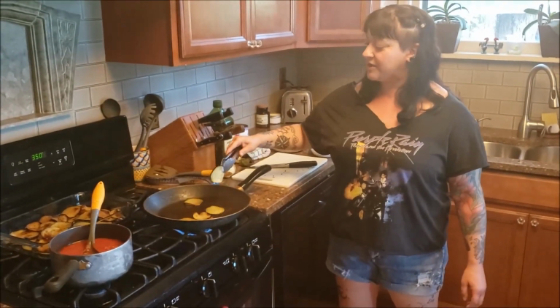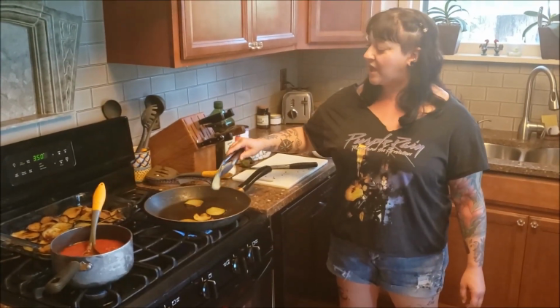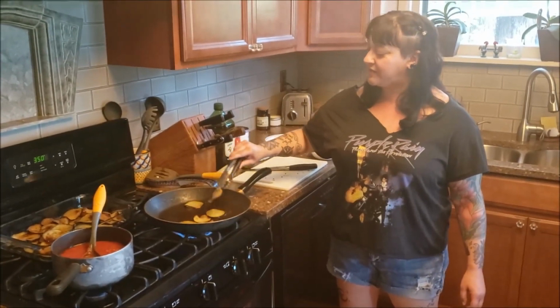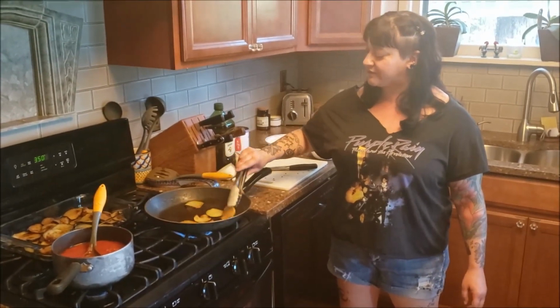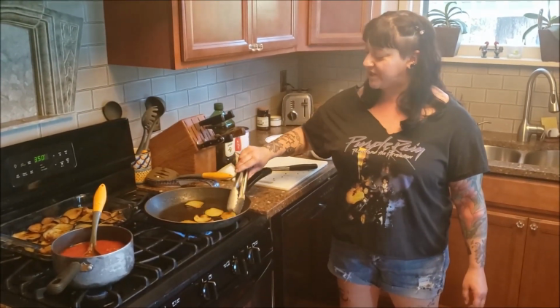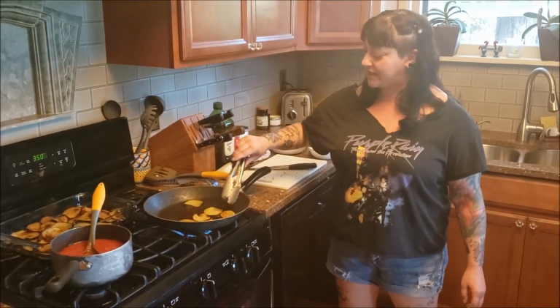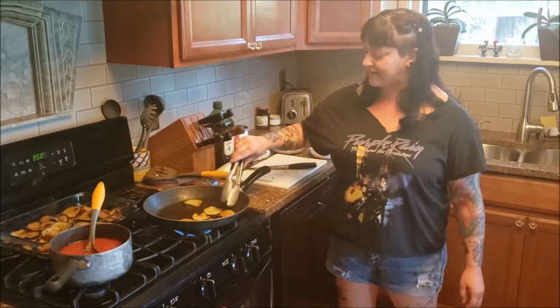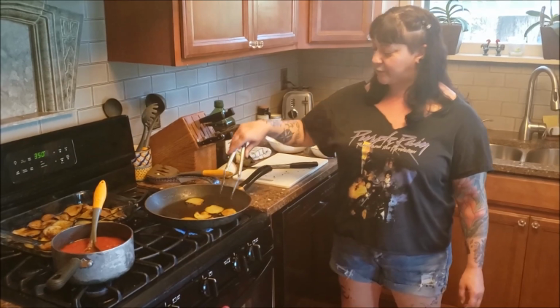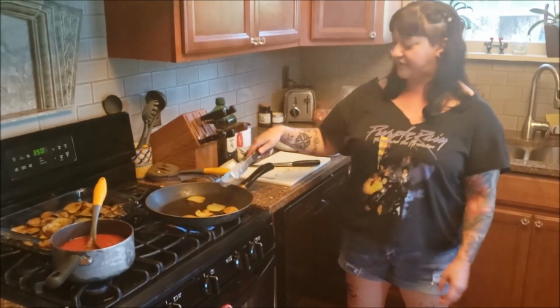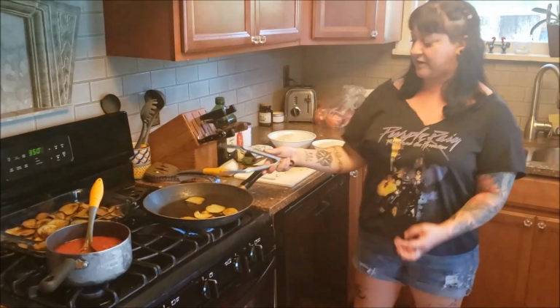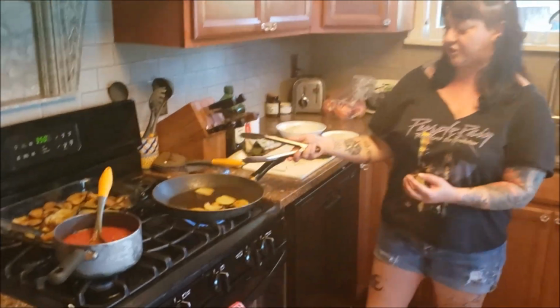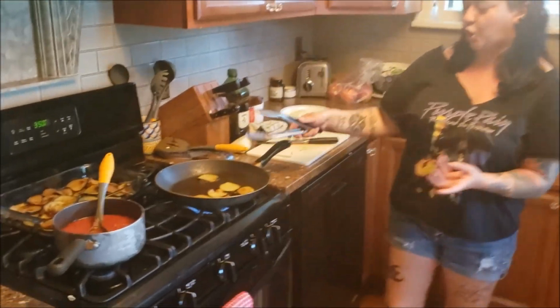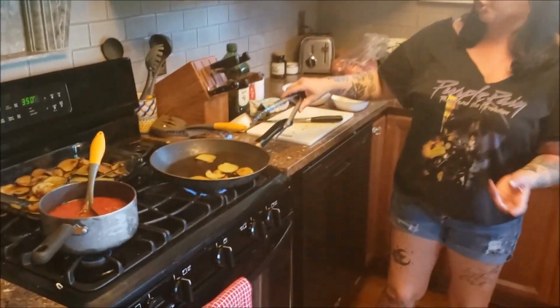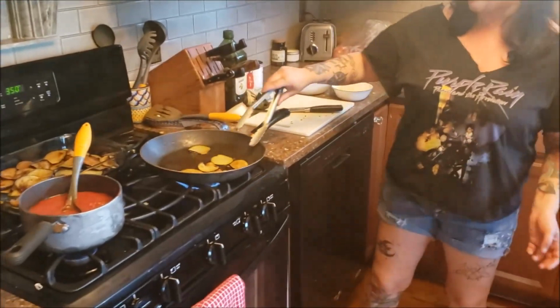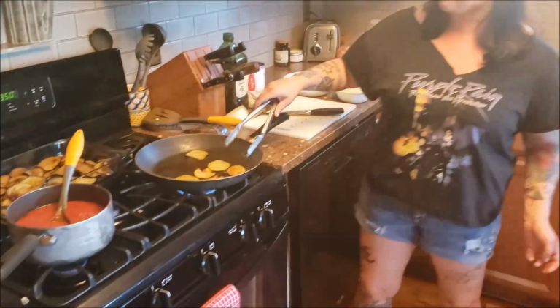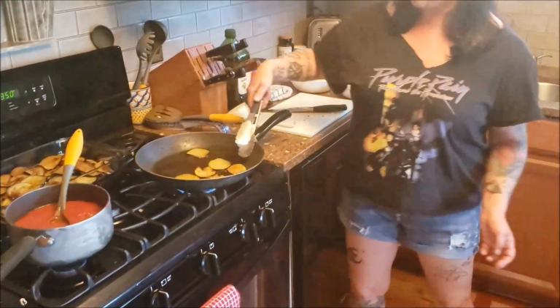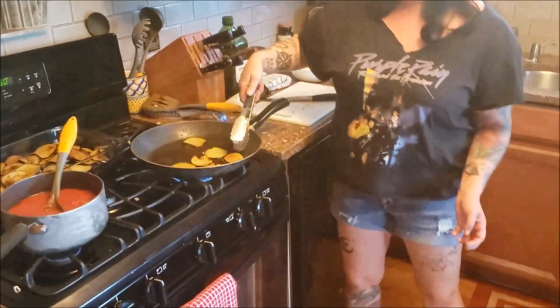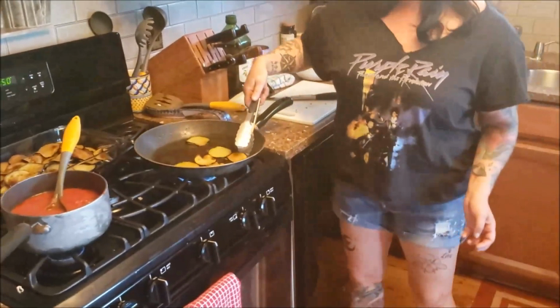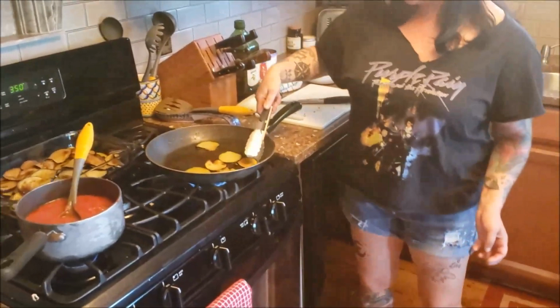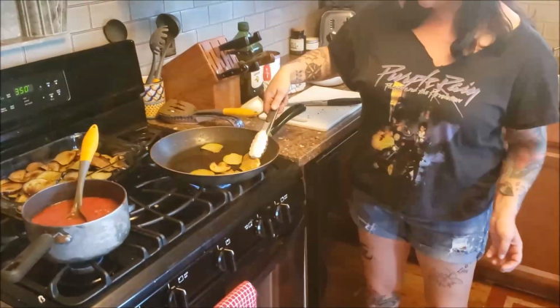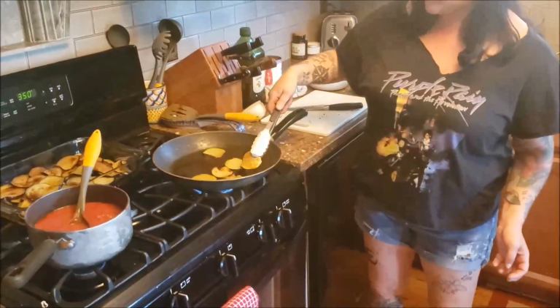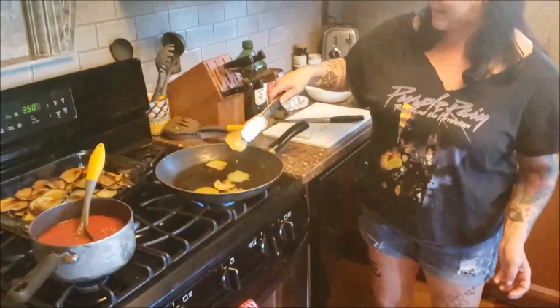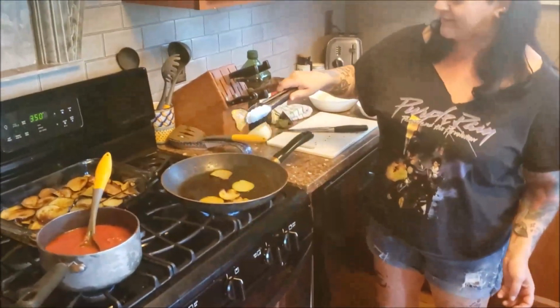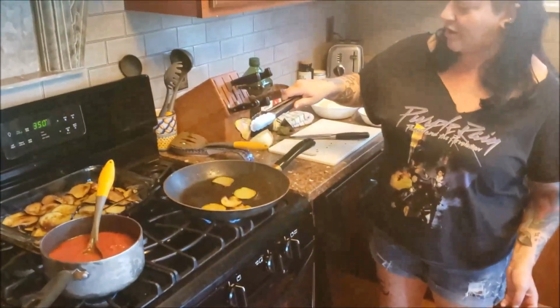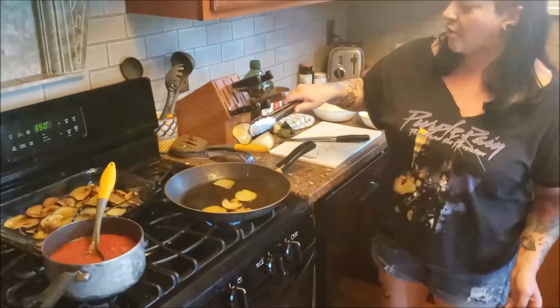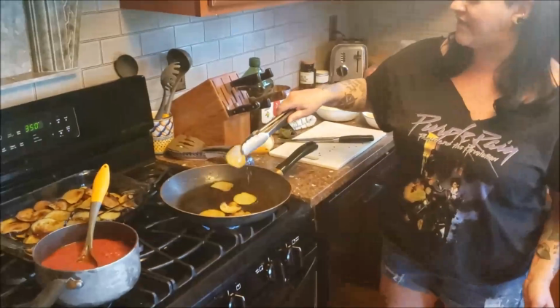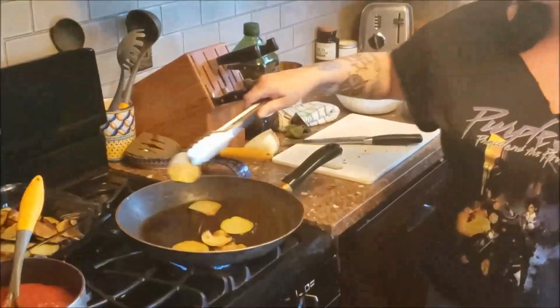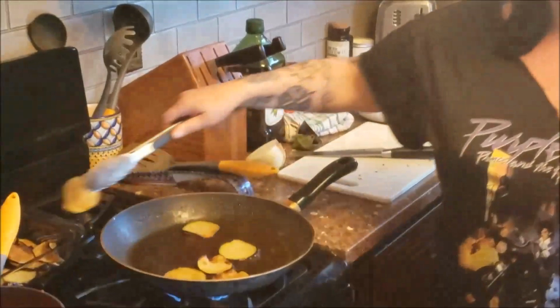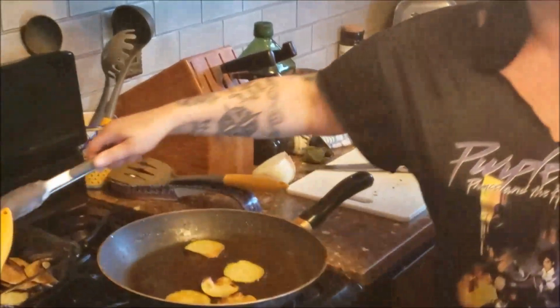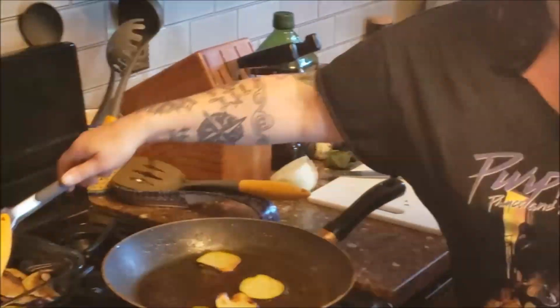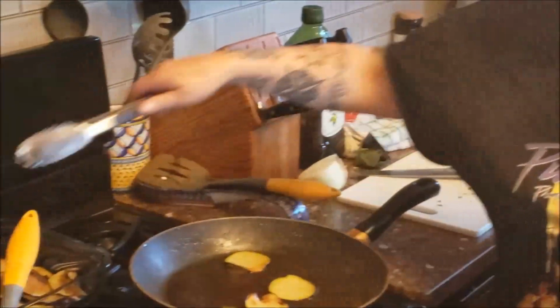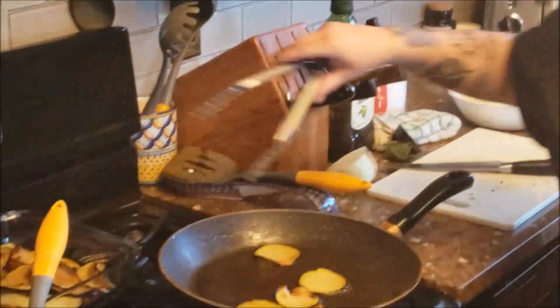You can tell when these are done because they sort of start to curl up, like so. And like I said, they brown.